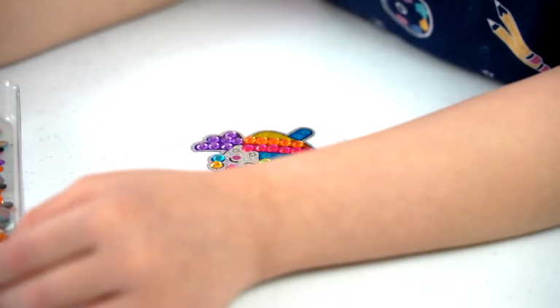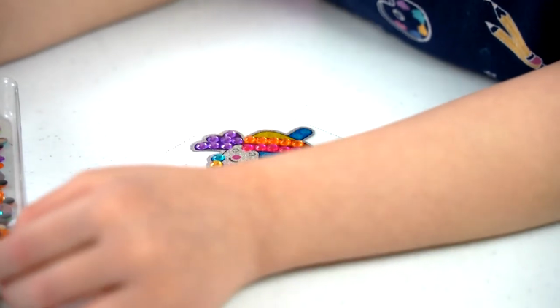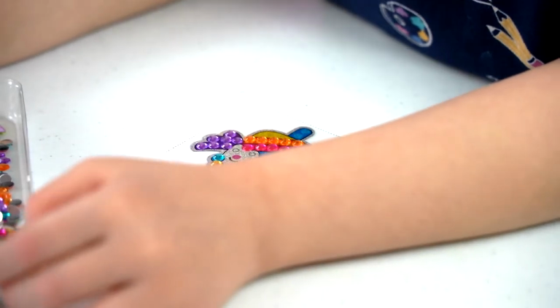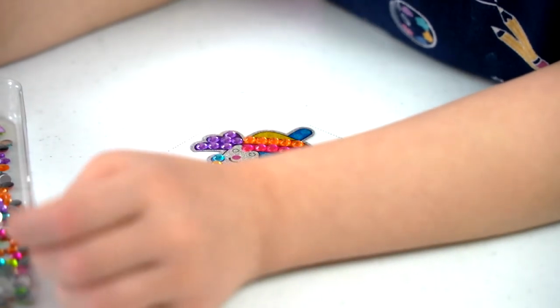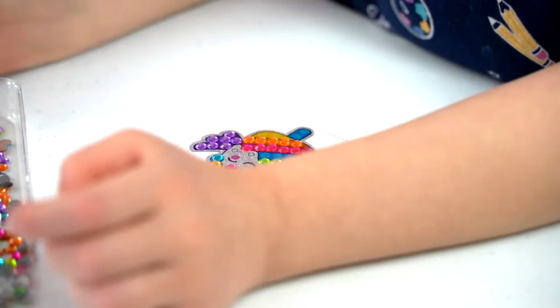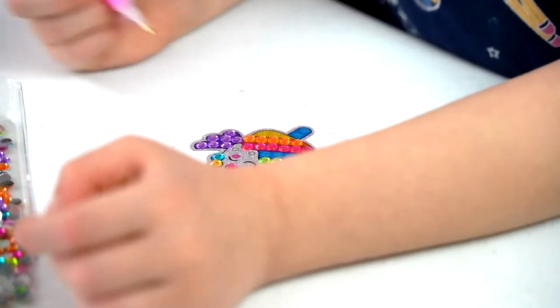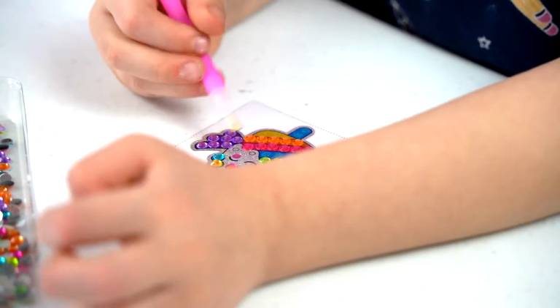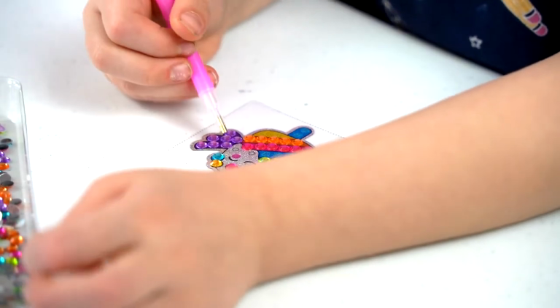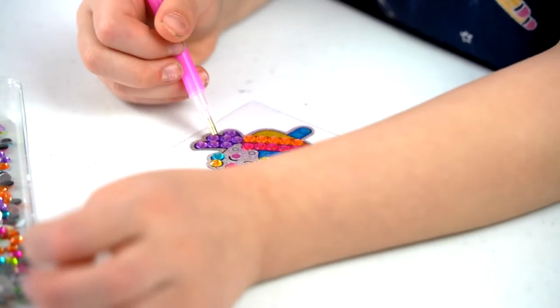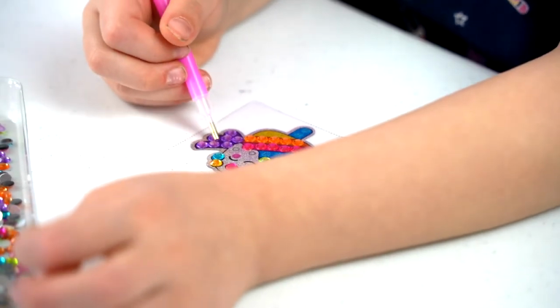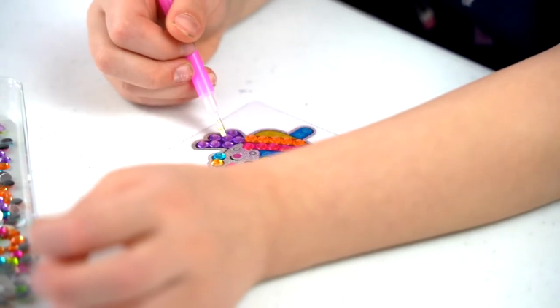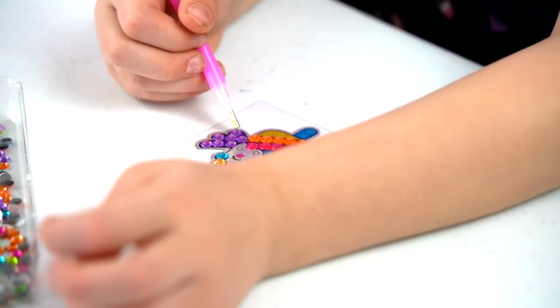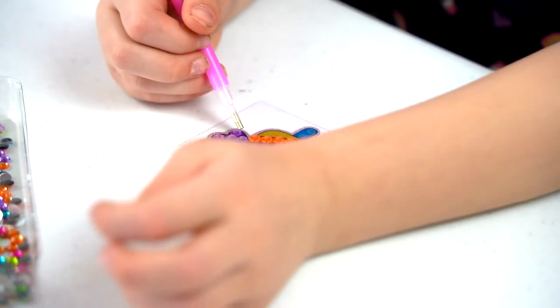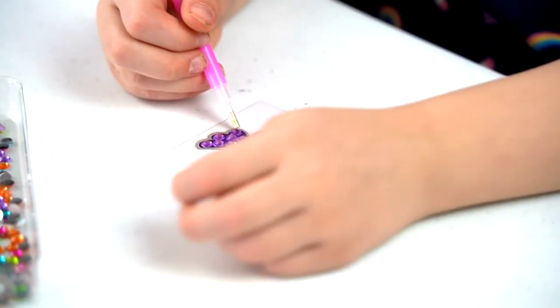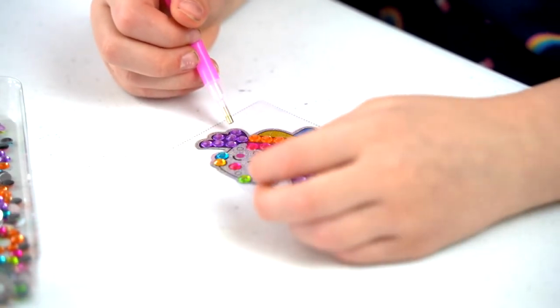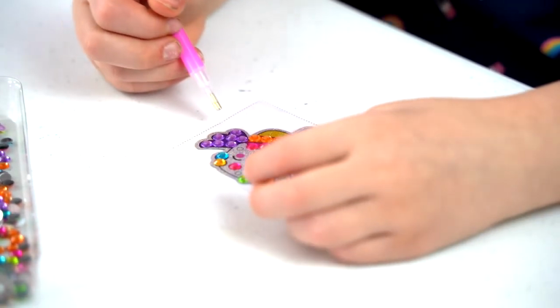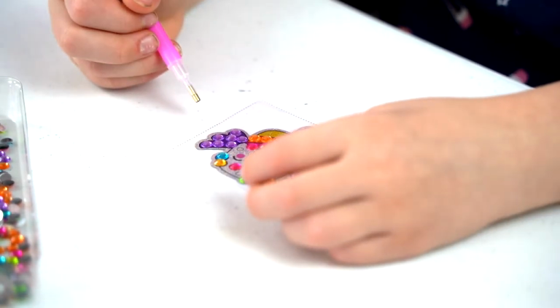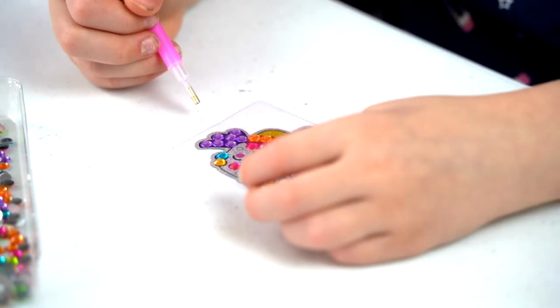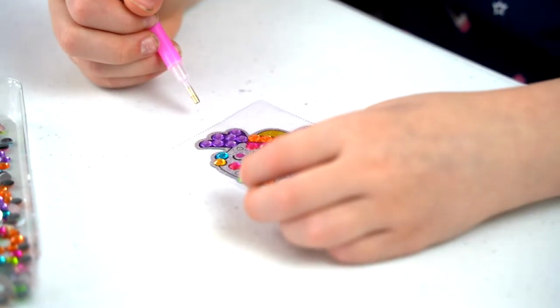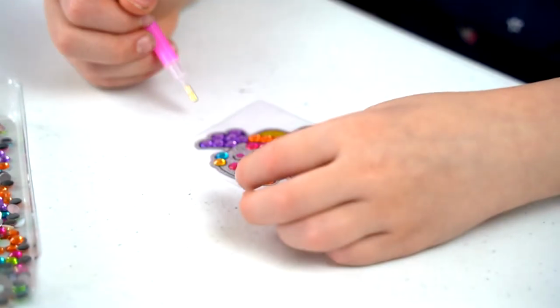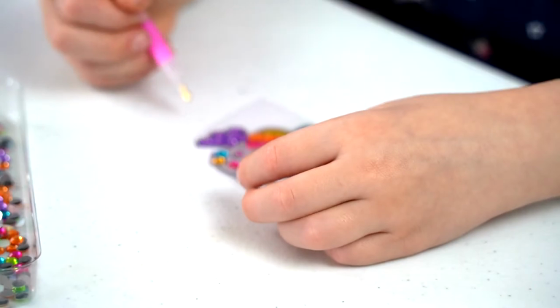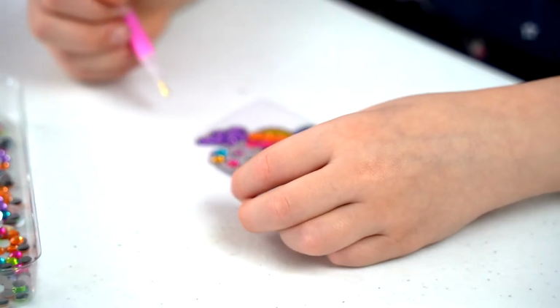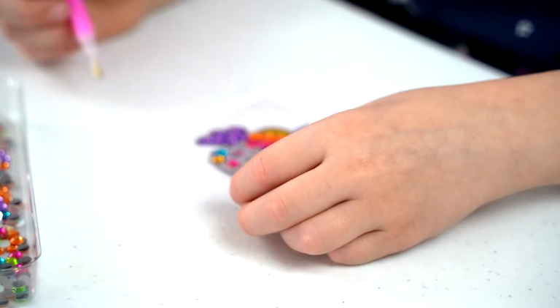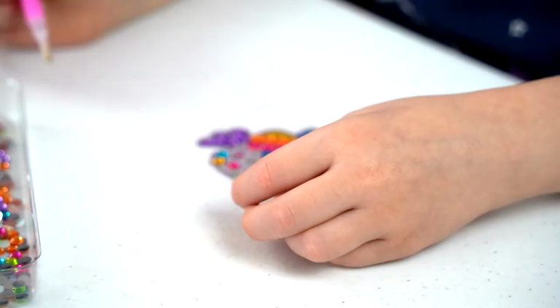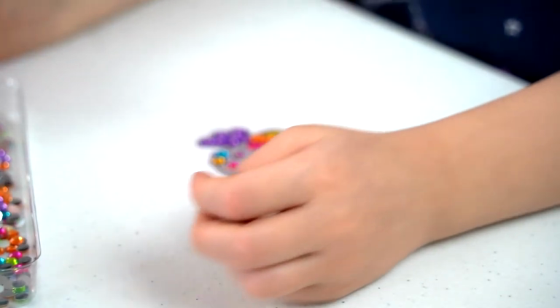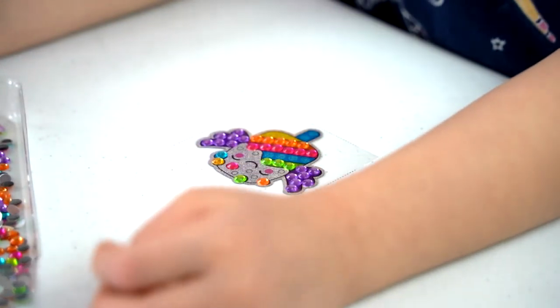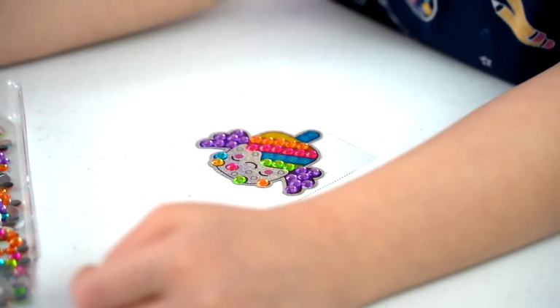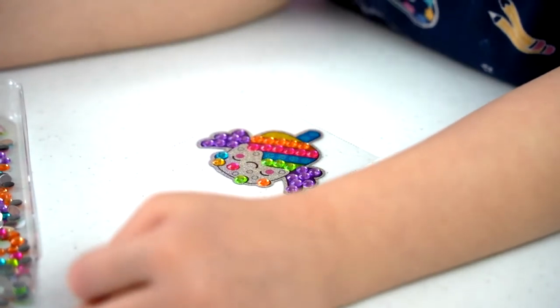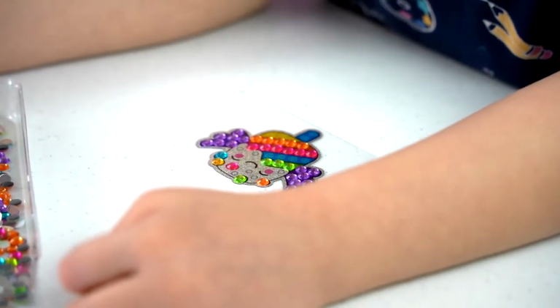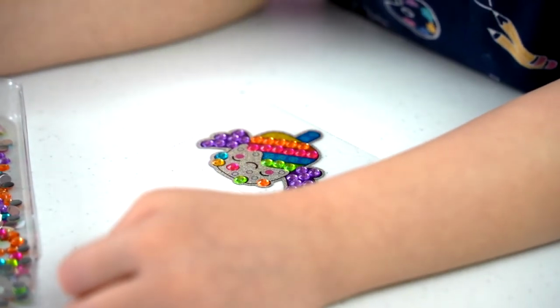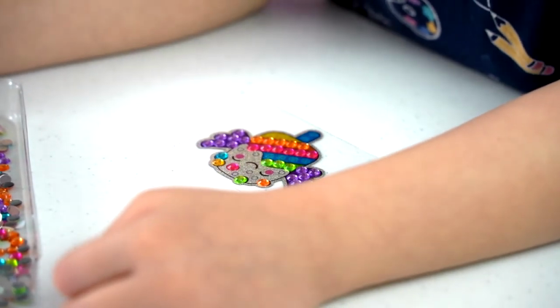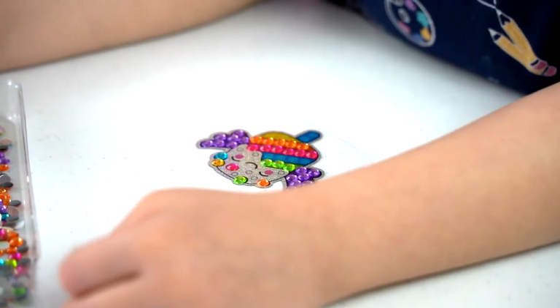My favorite color is pink. And my other favorite color is purple and yellow.